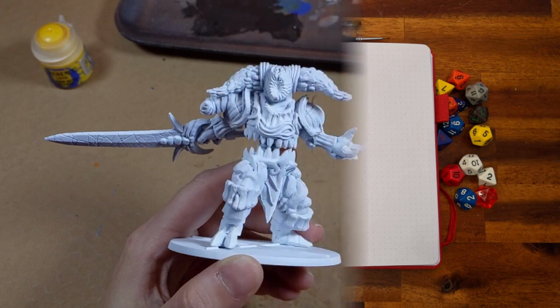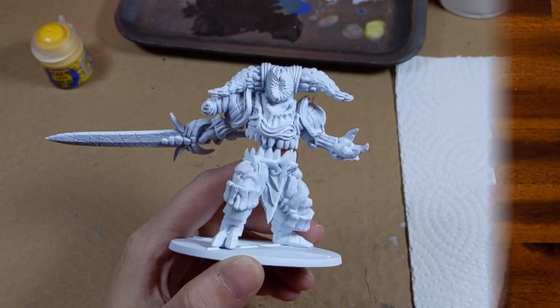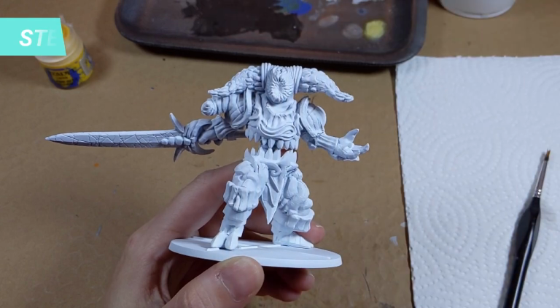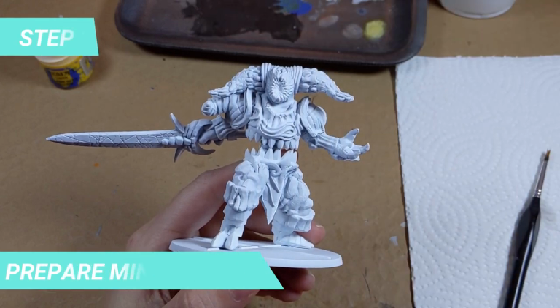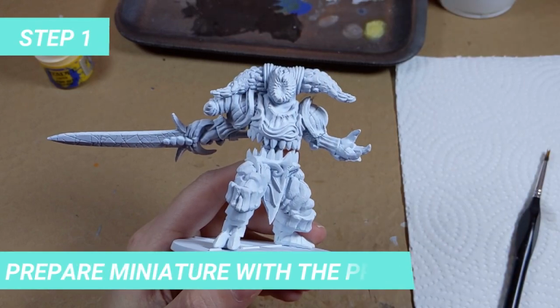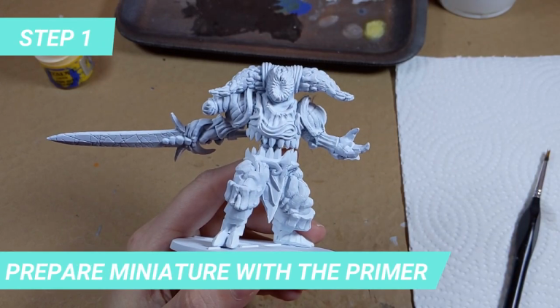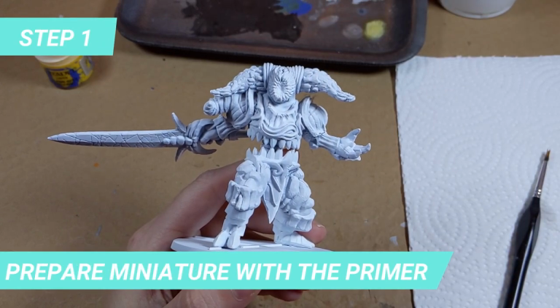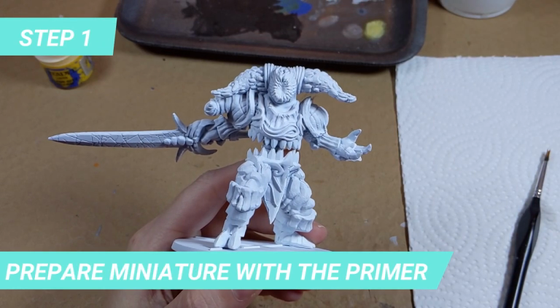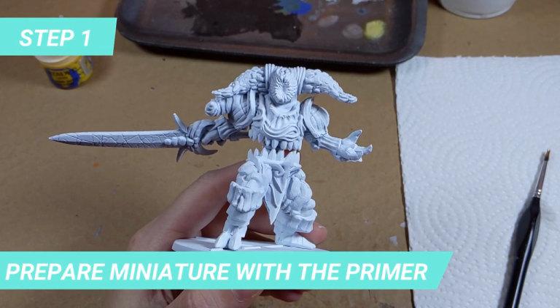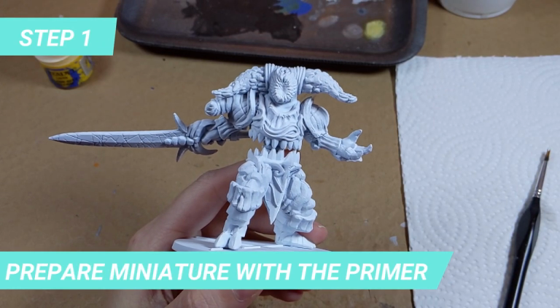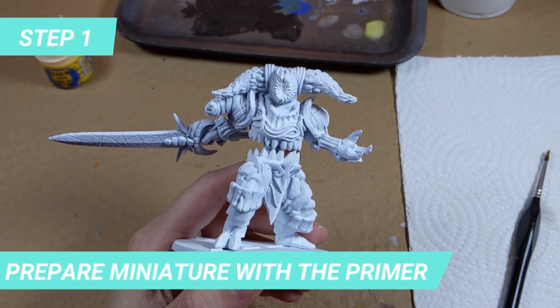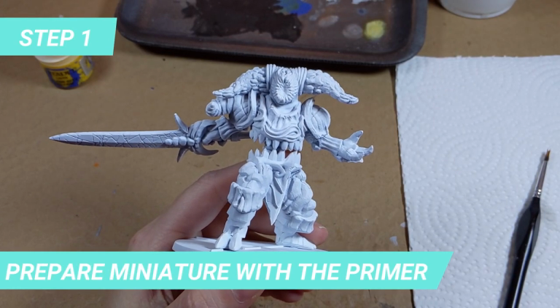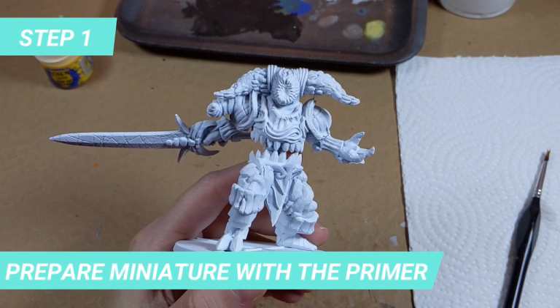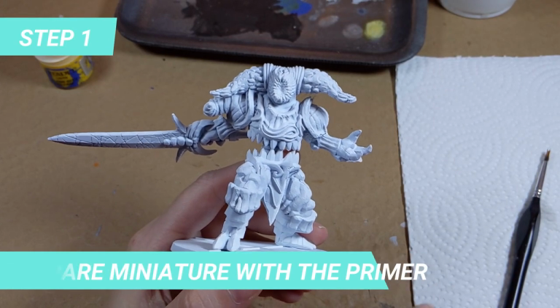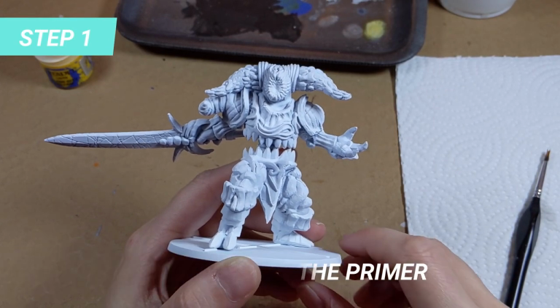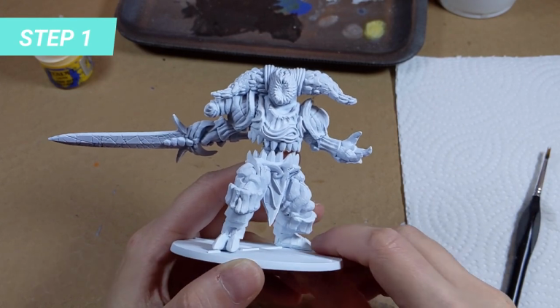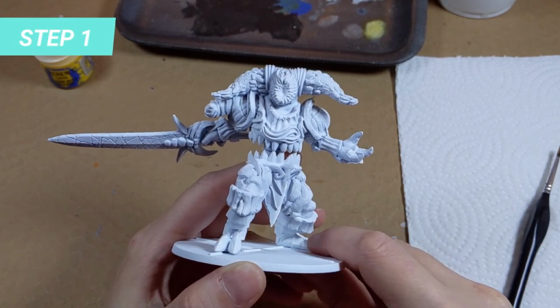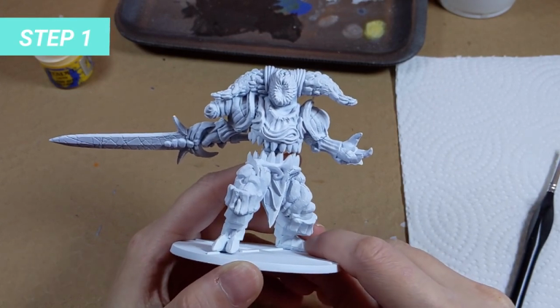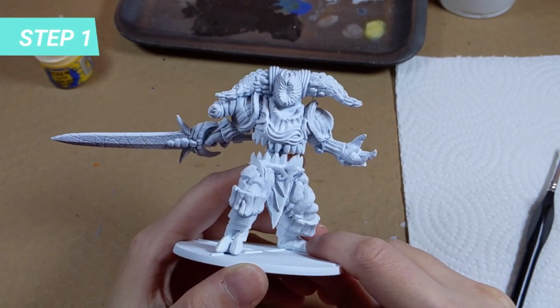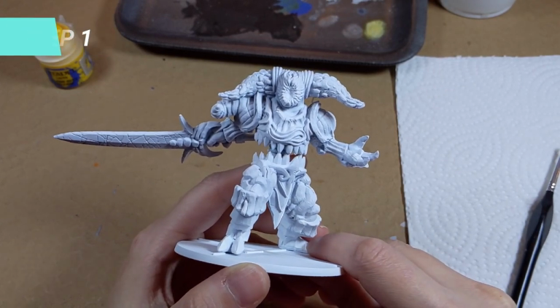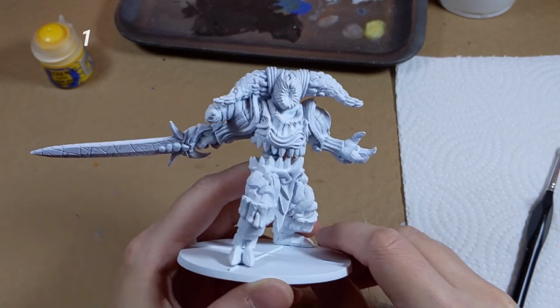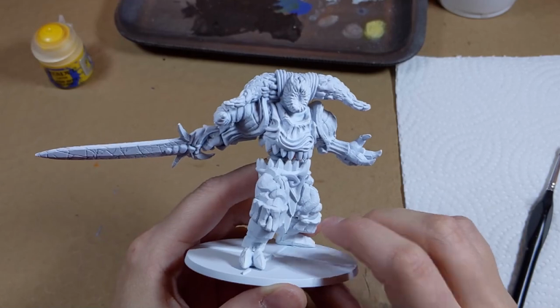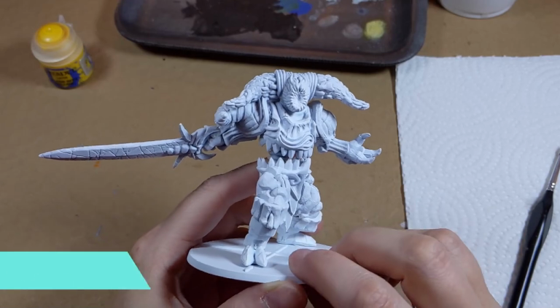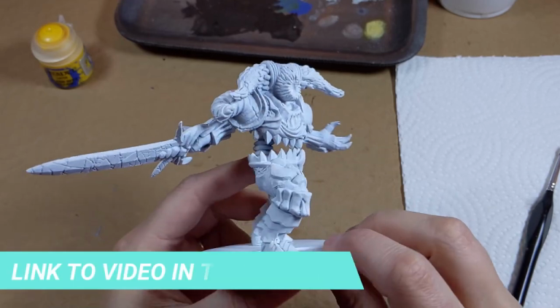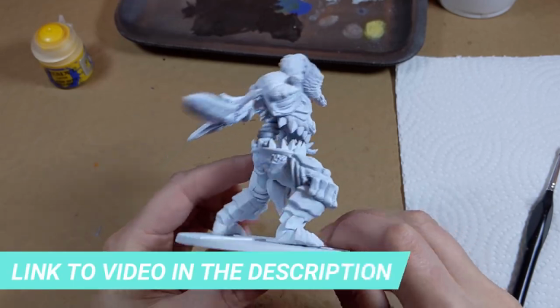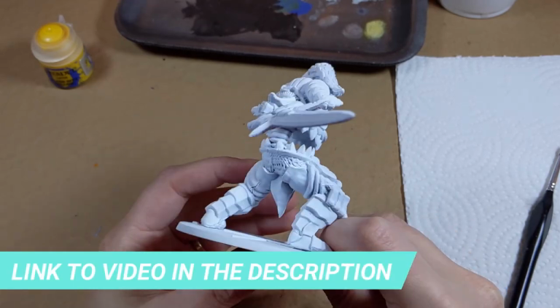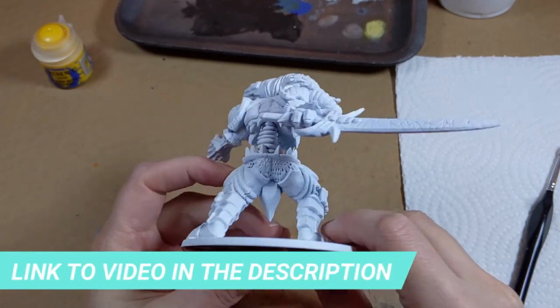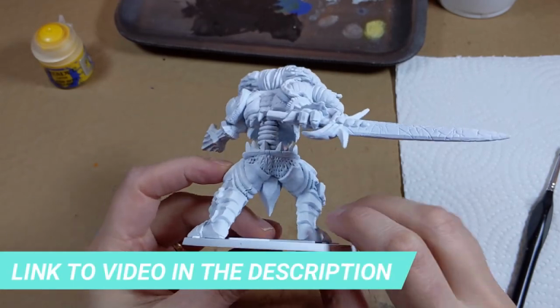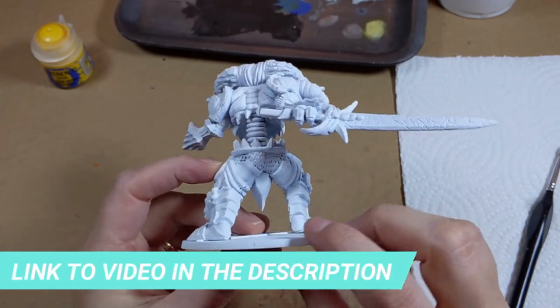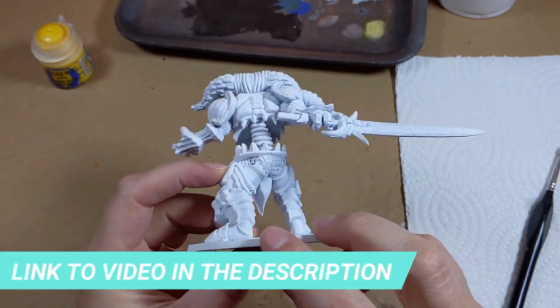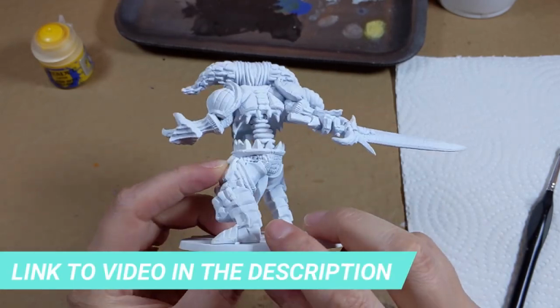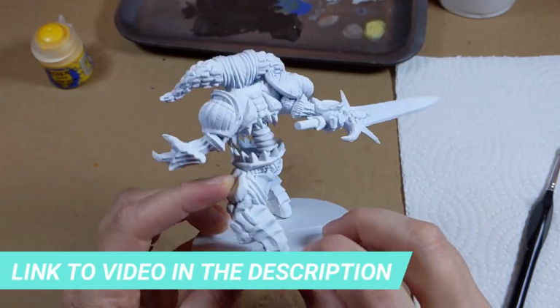The first step is priming the miniature. If you still have any questions on how to do that, don't forget to check the how-to-paint miniature guide.